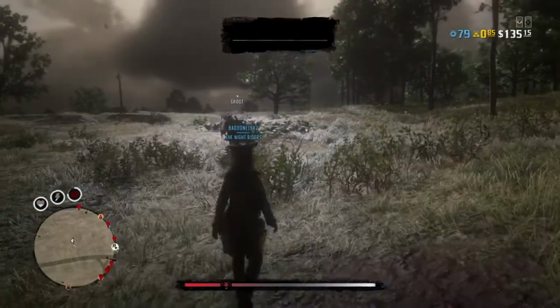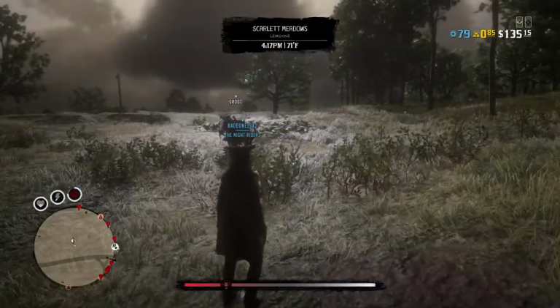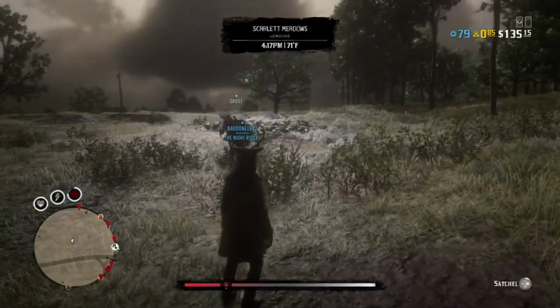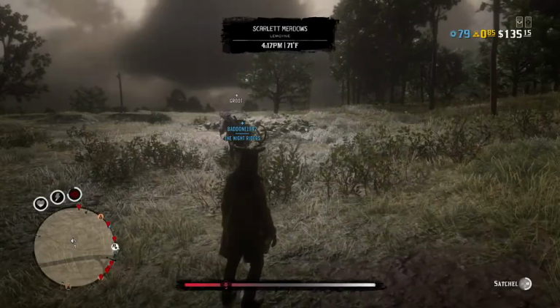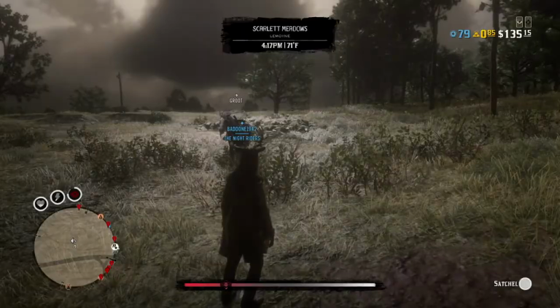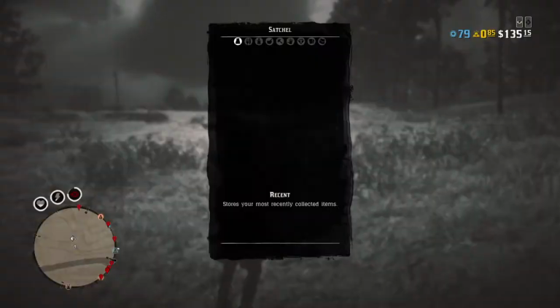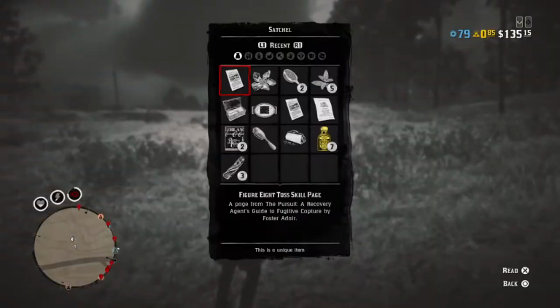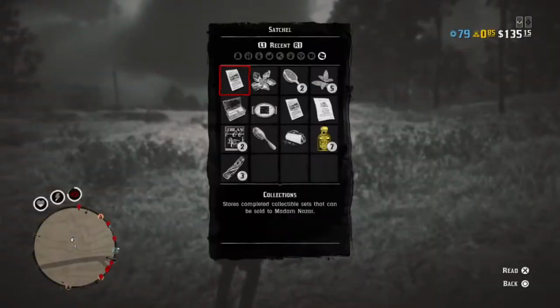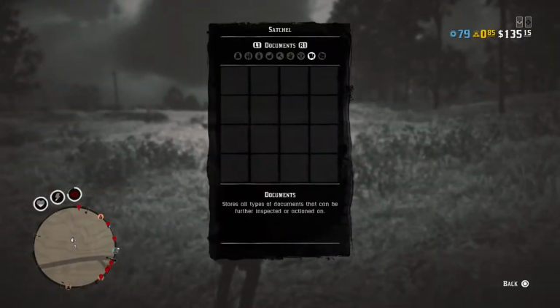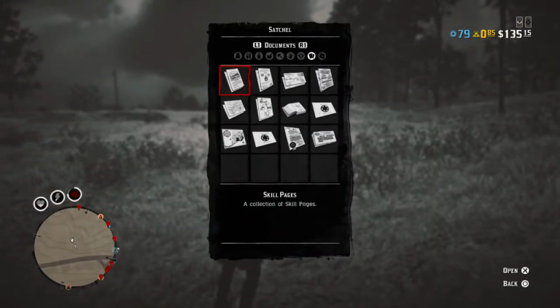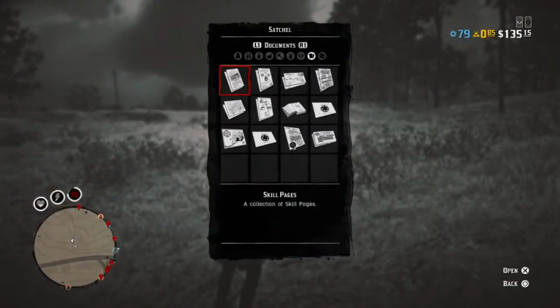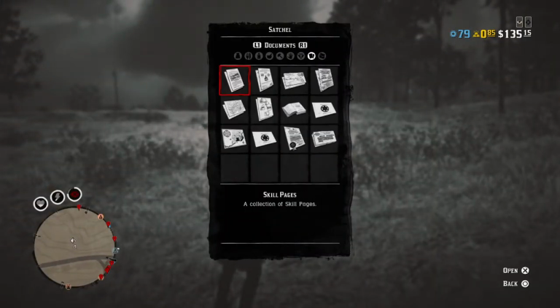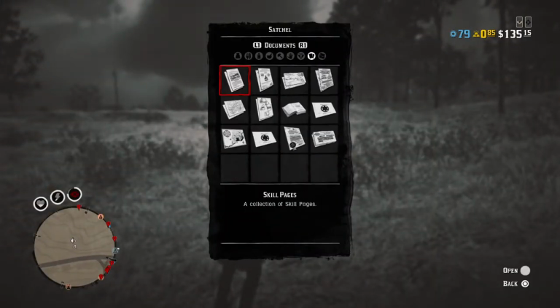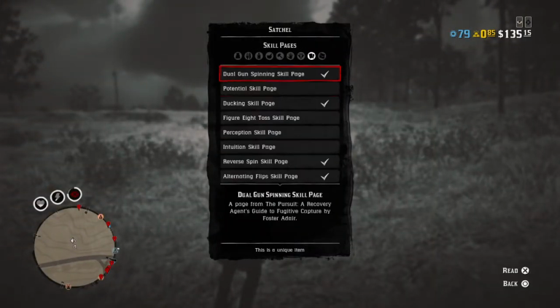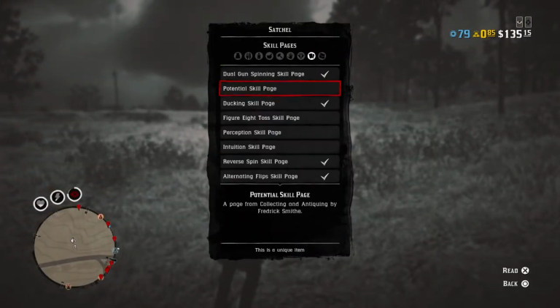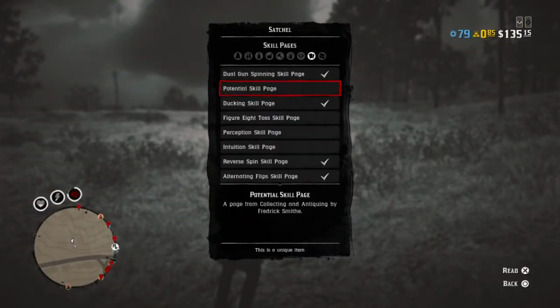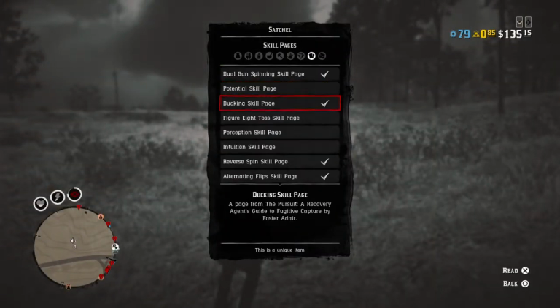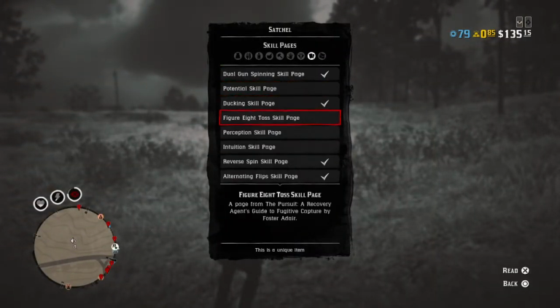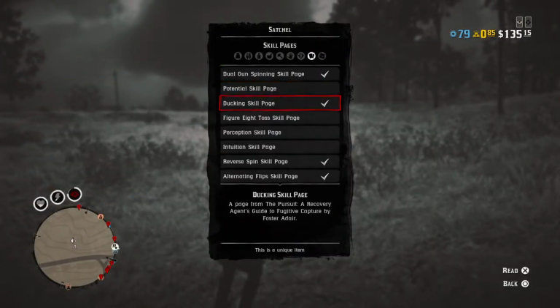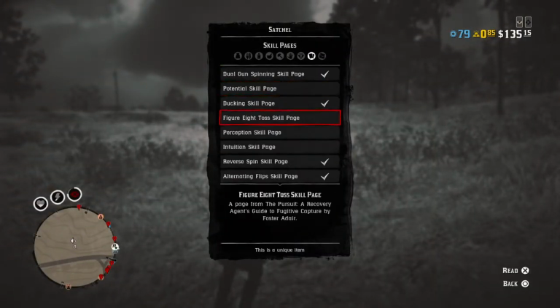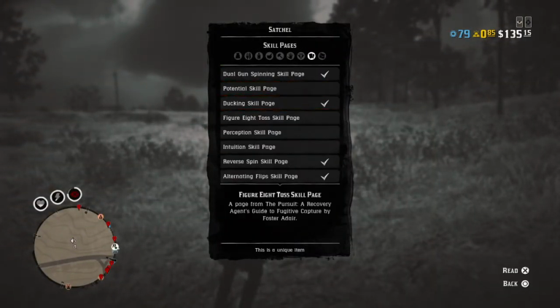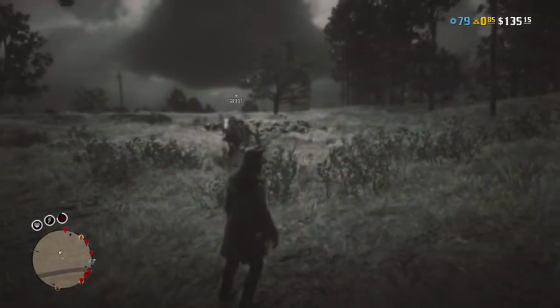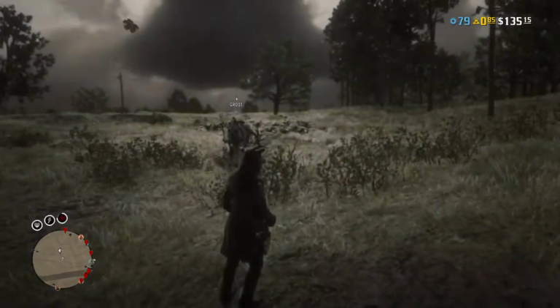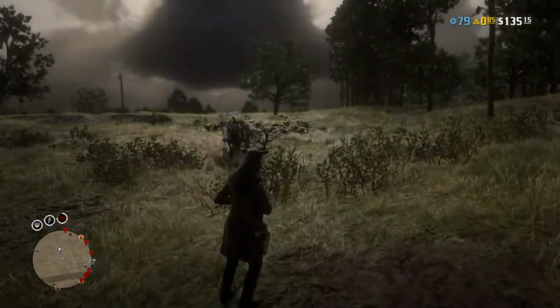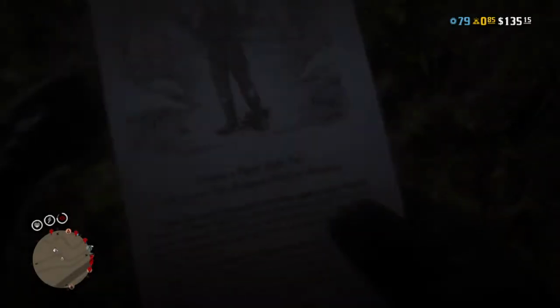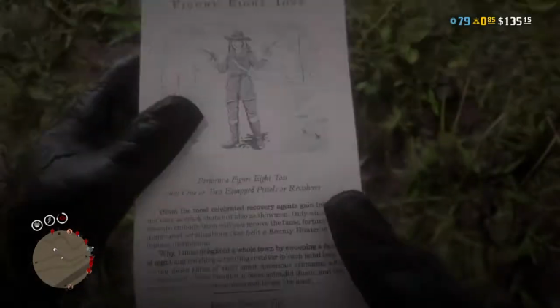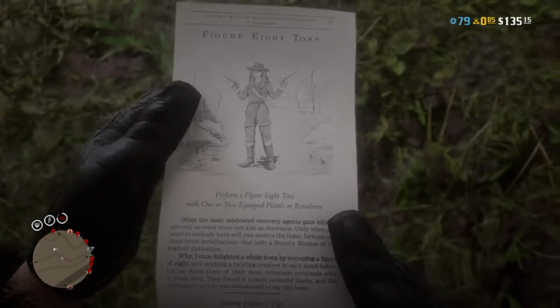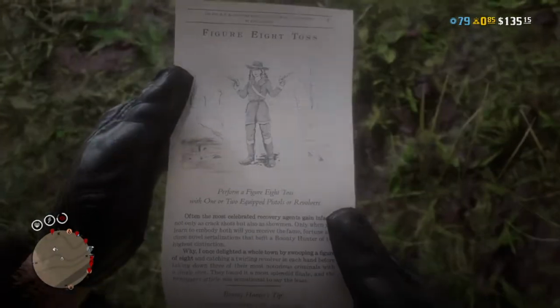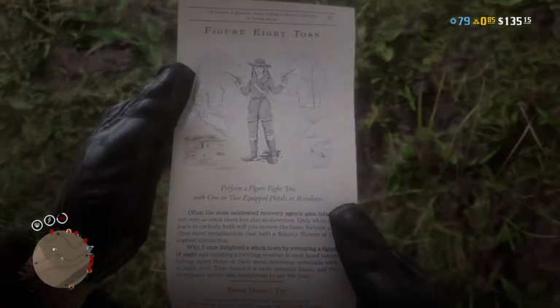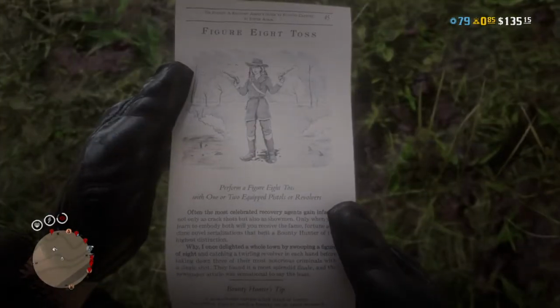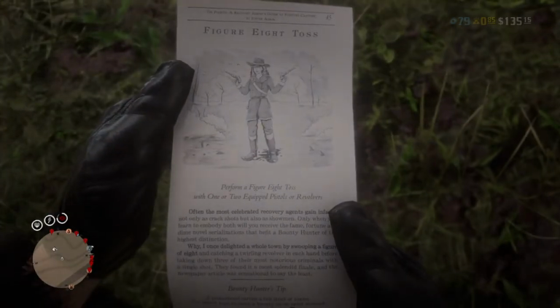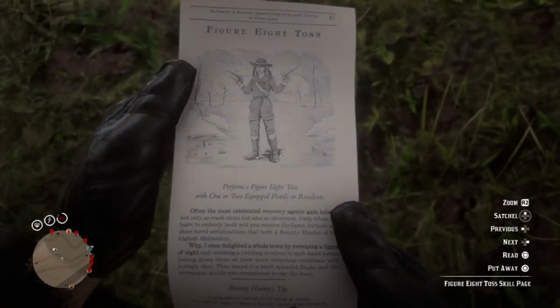If you're going to your satchel and then you go to your skill pages and you're reading the gun trick, and it's not appearing for you...